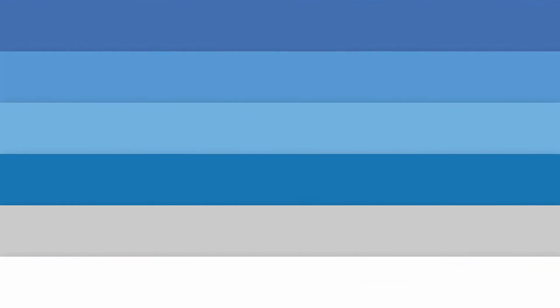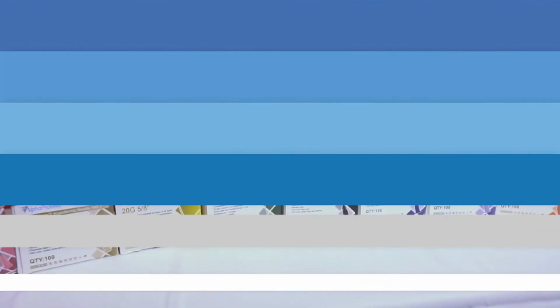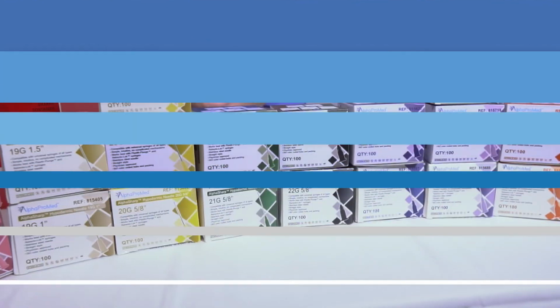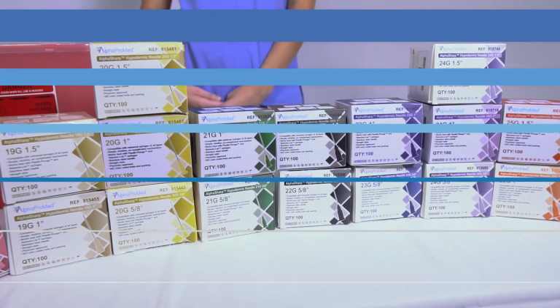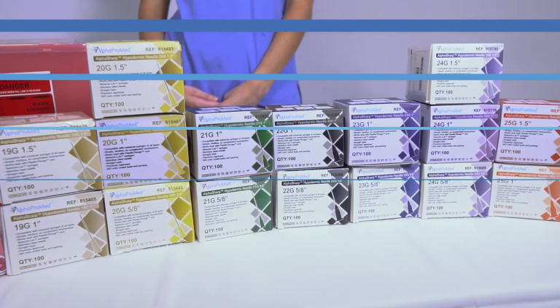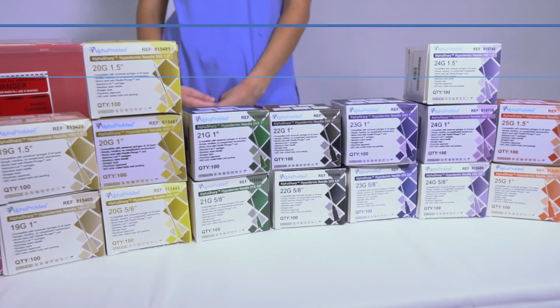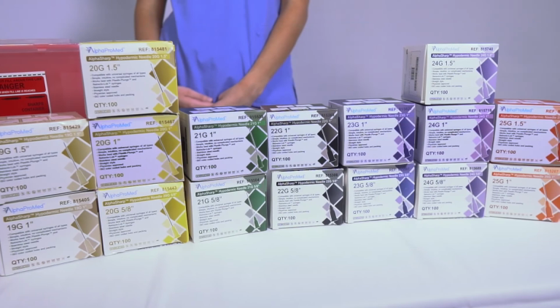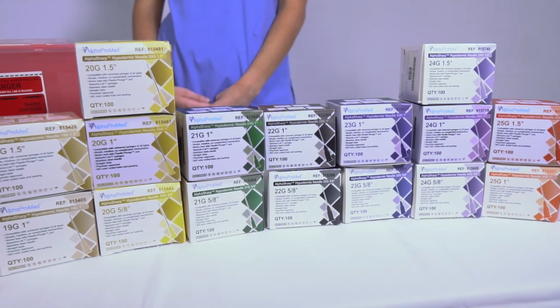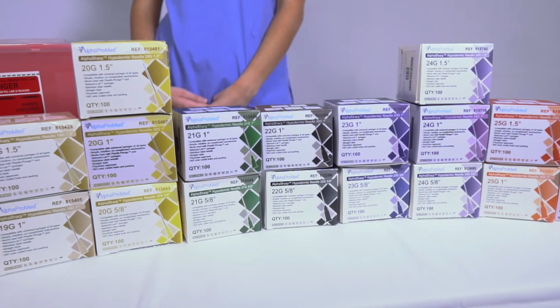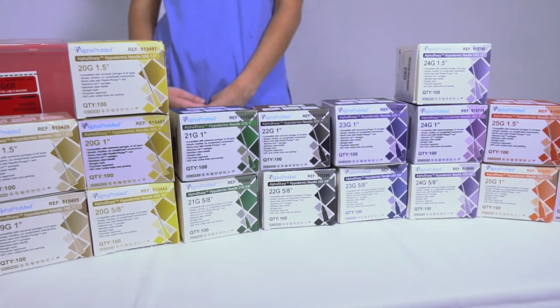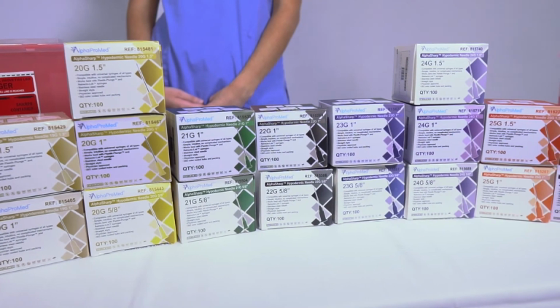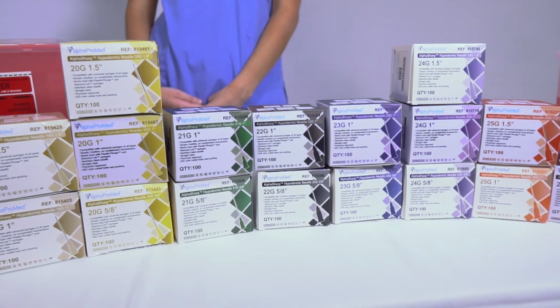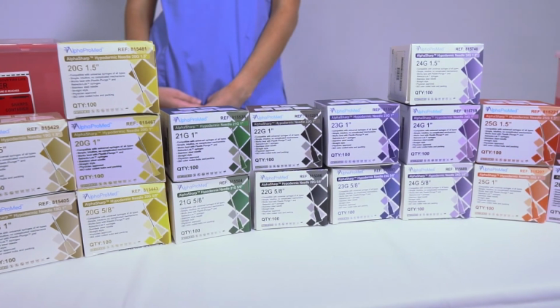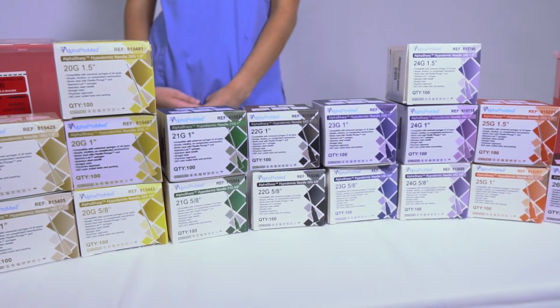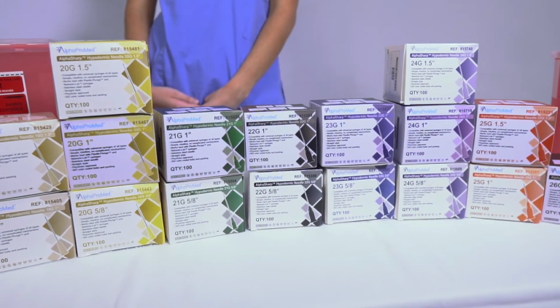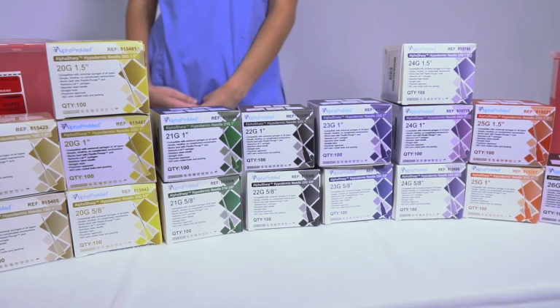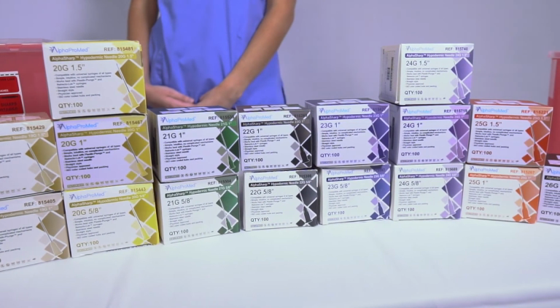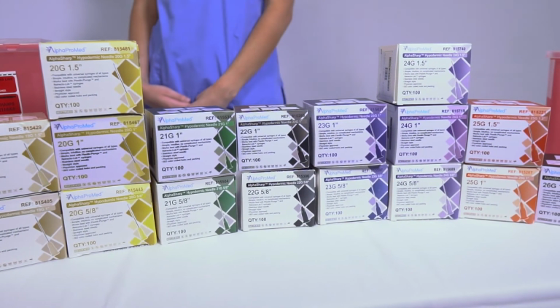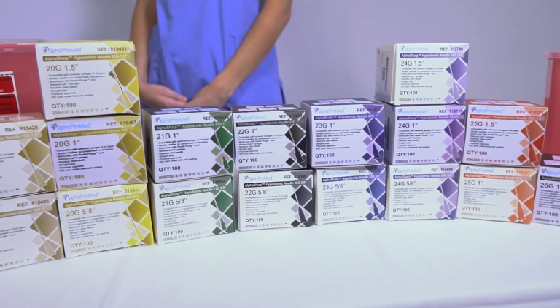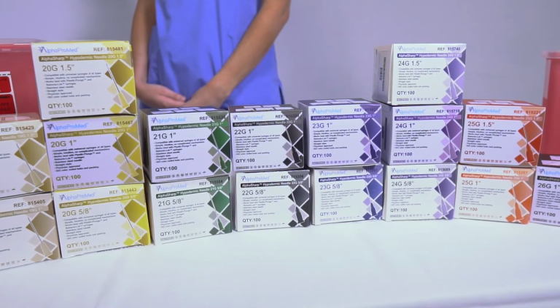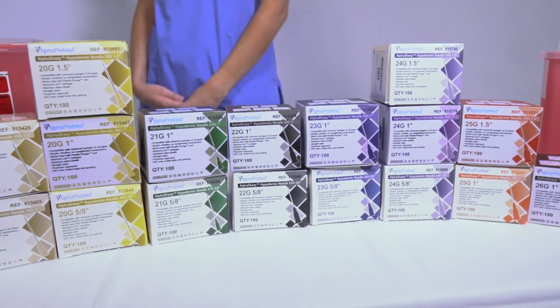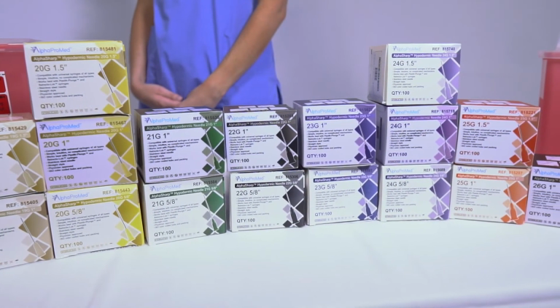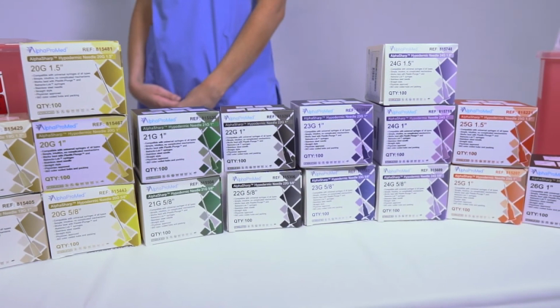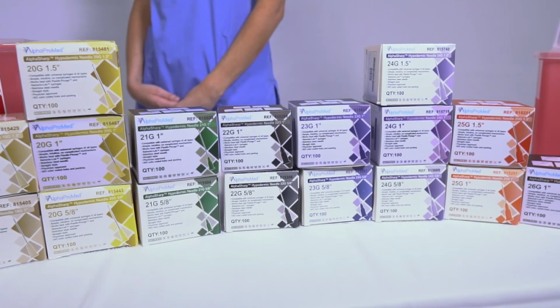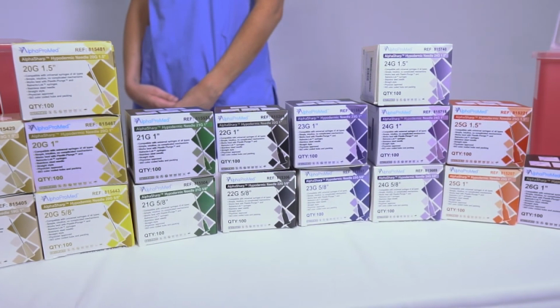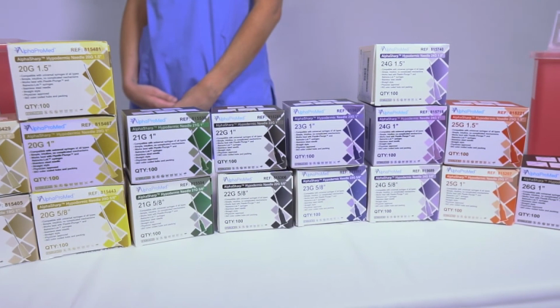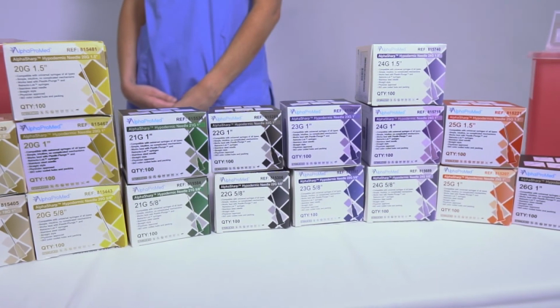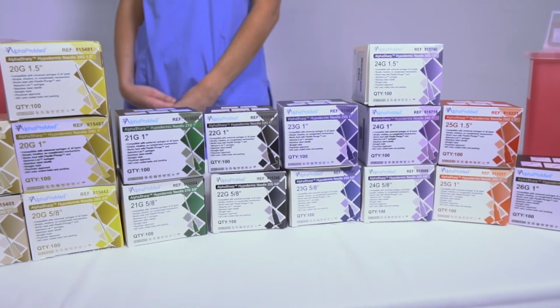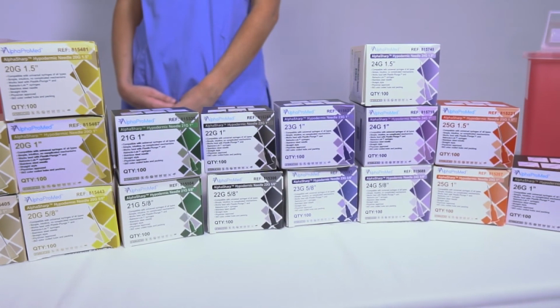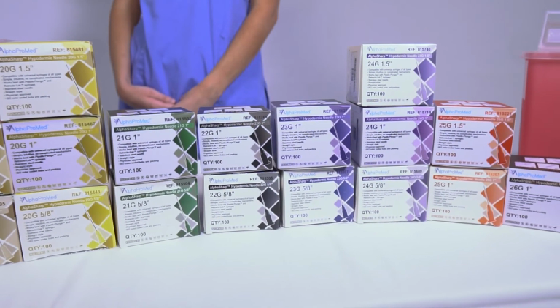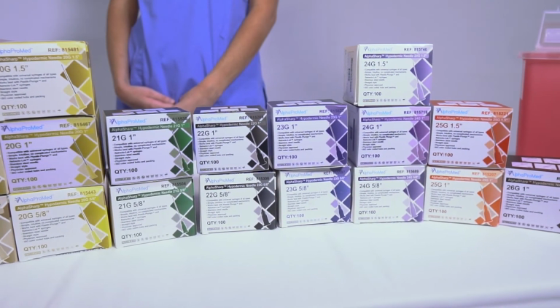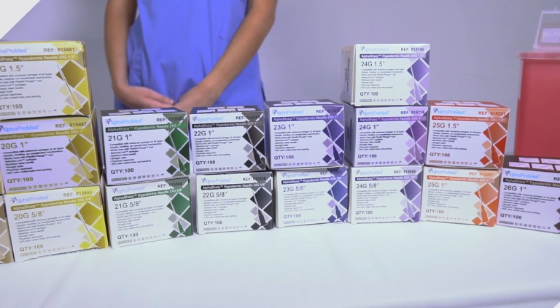The AlphaSafe hypodermic safety needle is your number one budget-friendly safety needle in today's market.